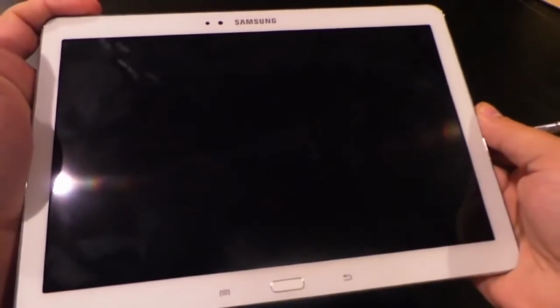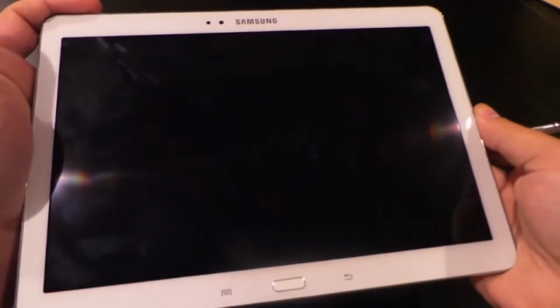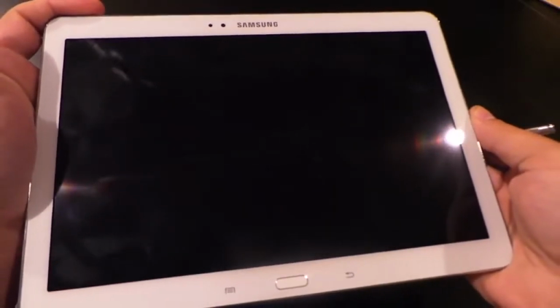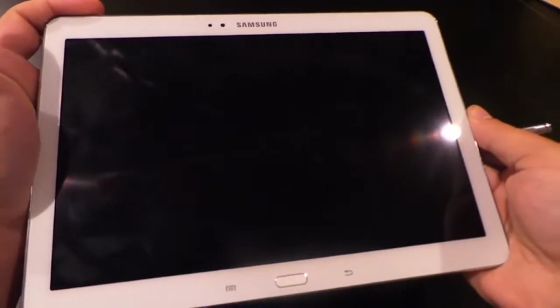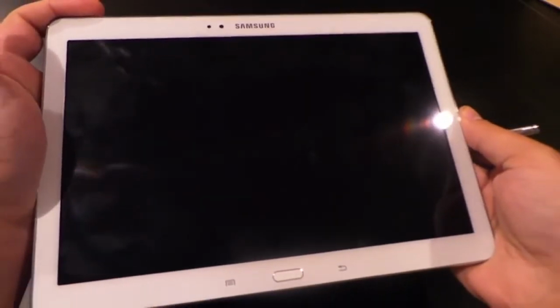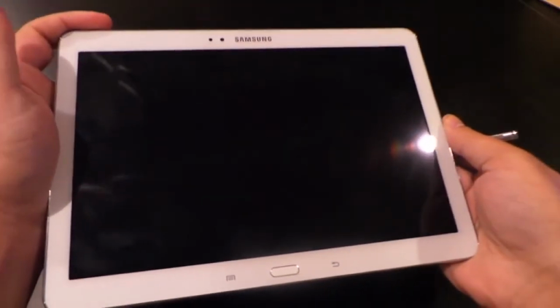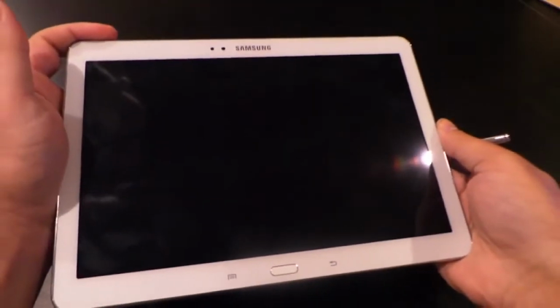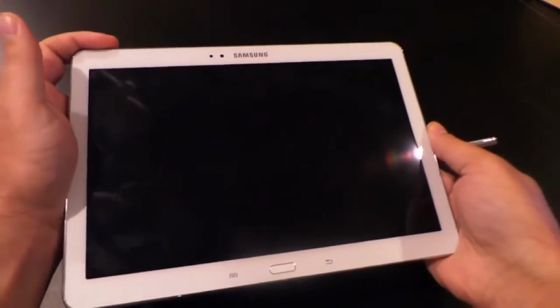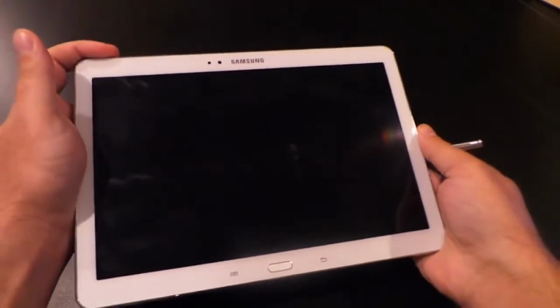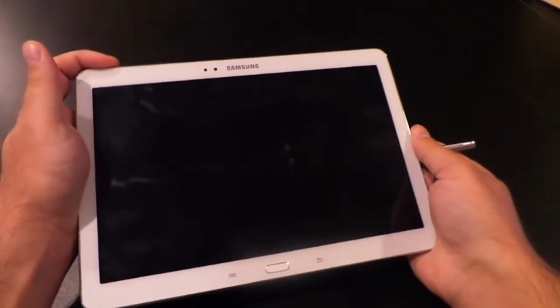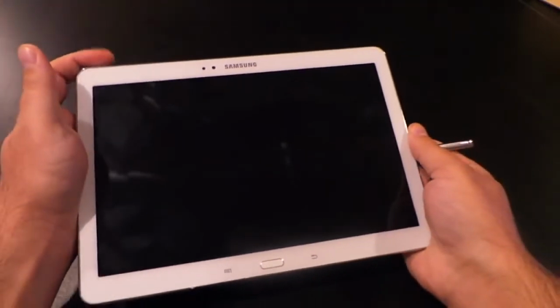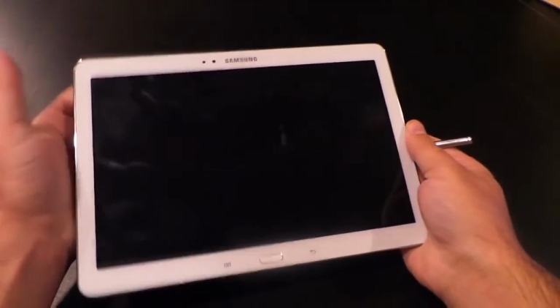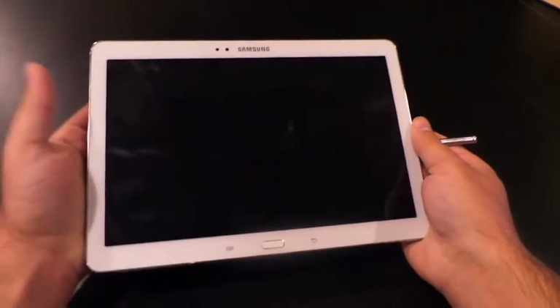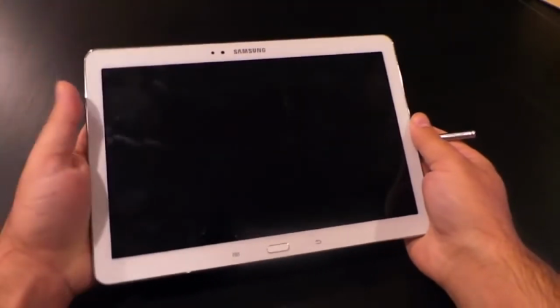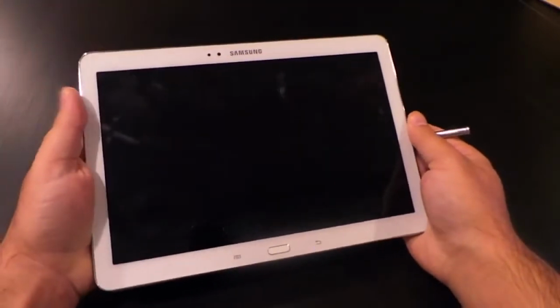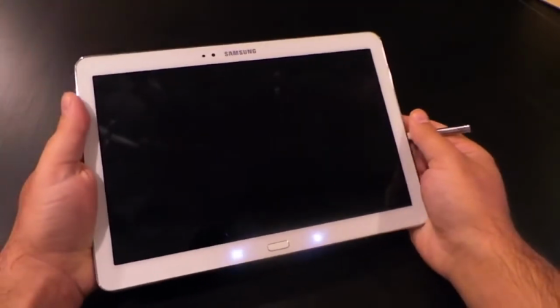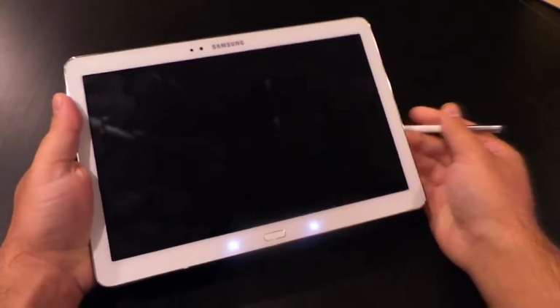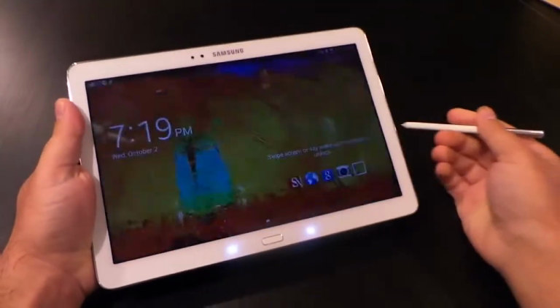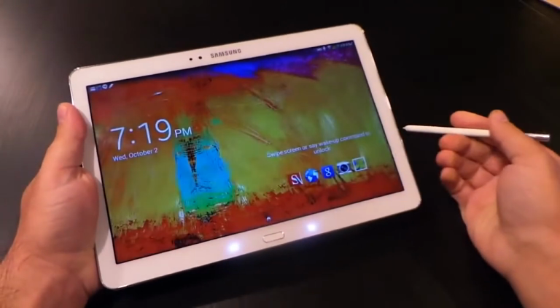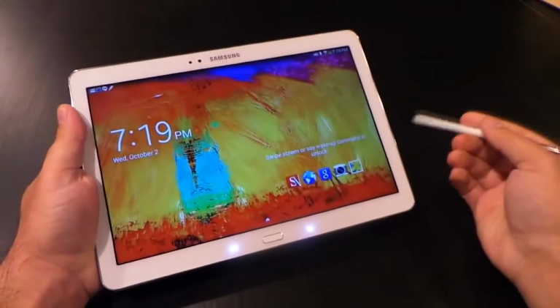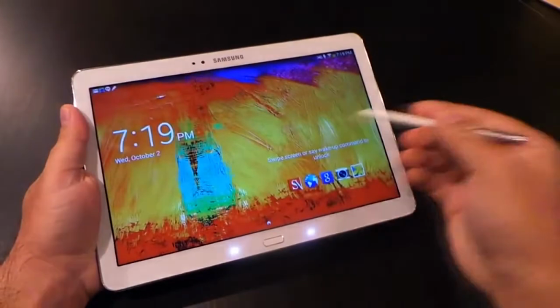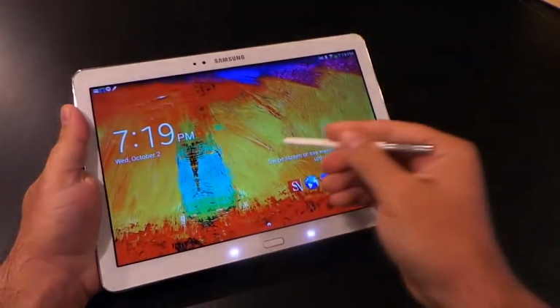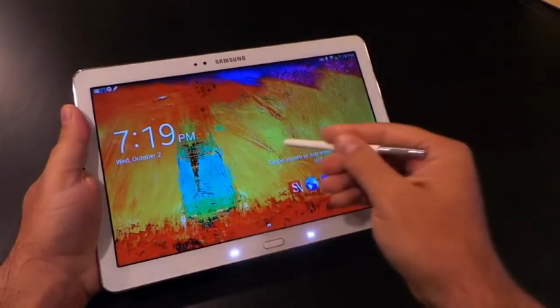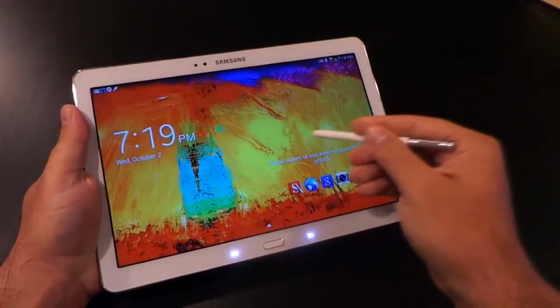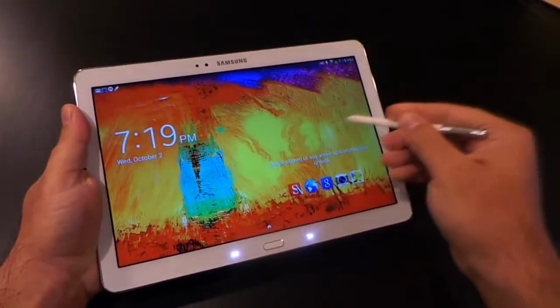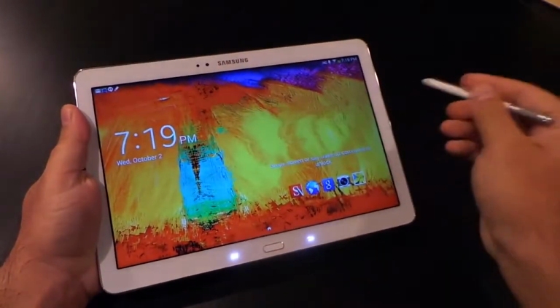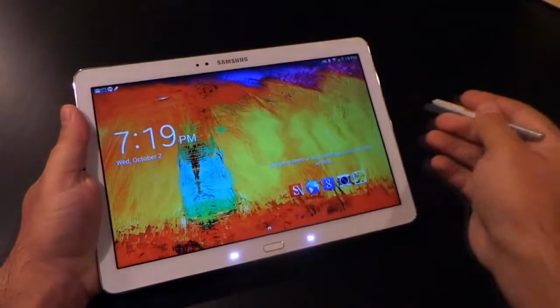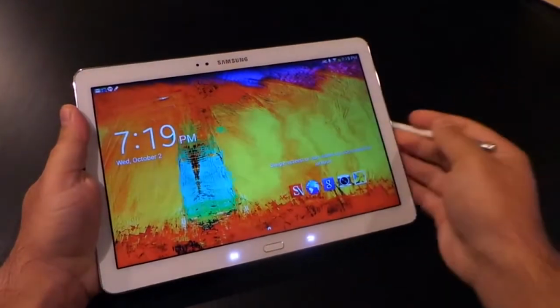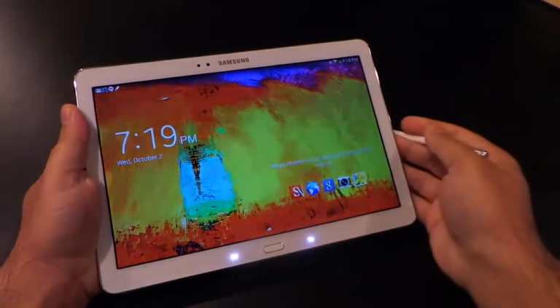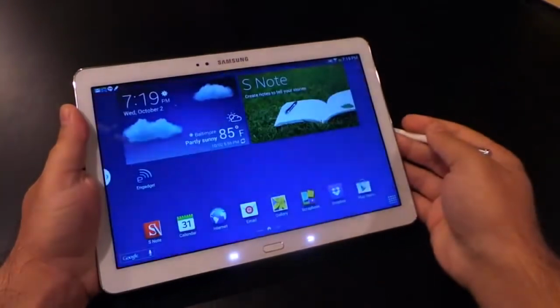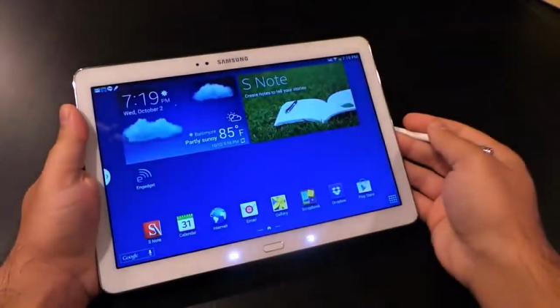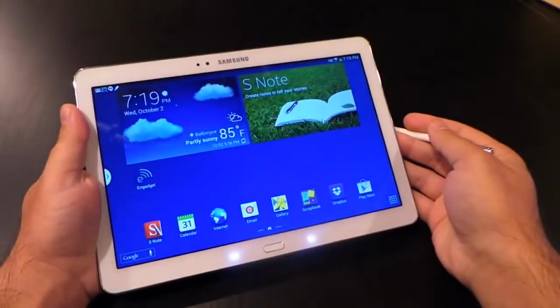This is Rob Jackson from Fandroid.com and this is our review of the Samsung Galaxy Note 10.1 2014 edition.